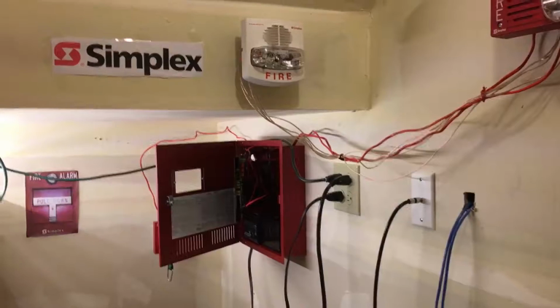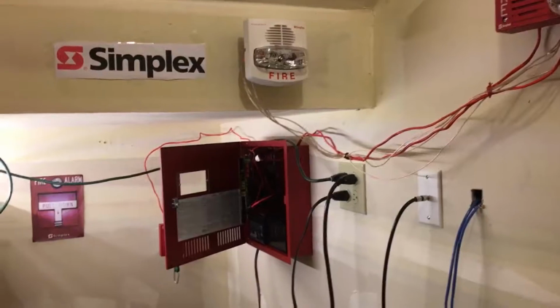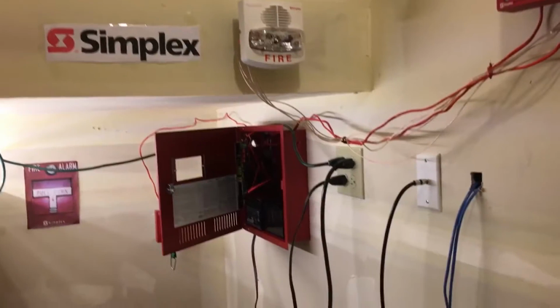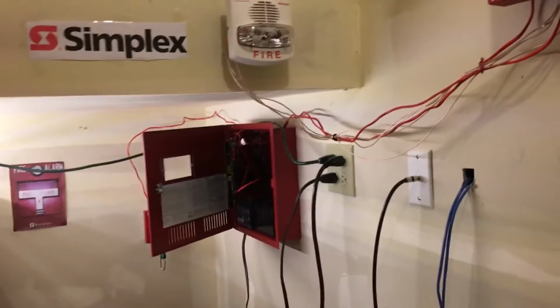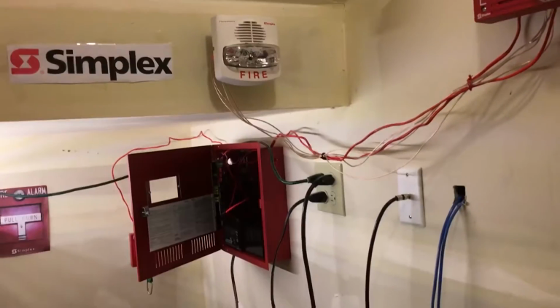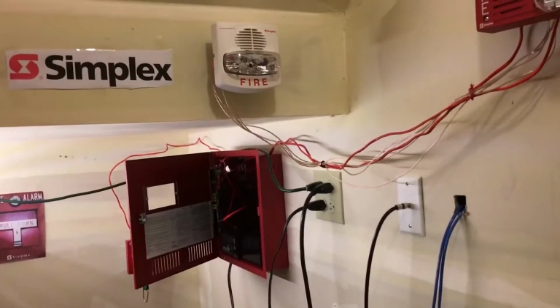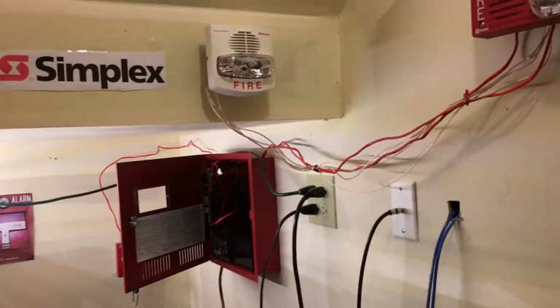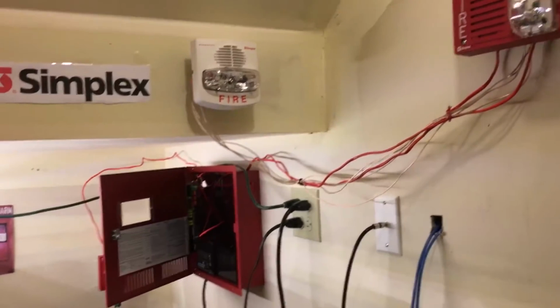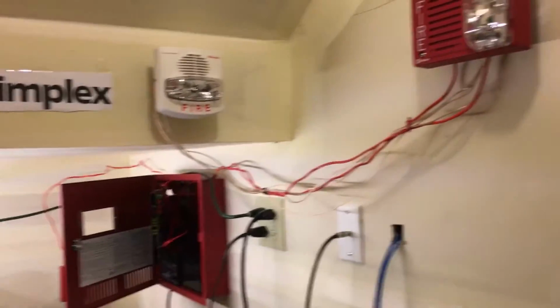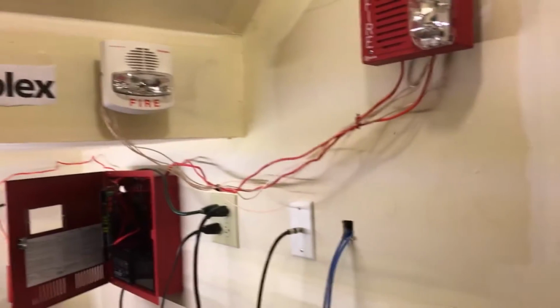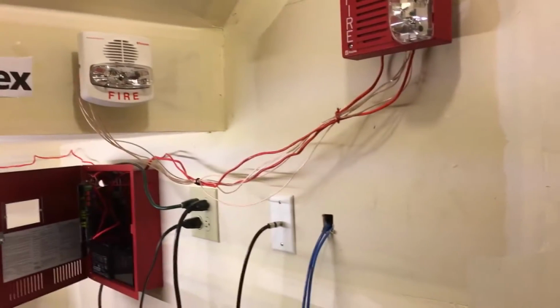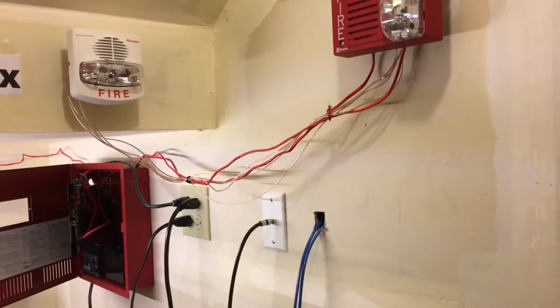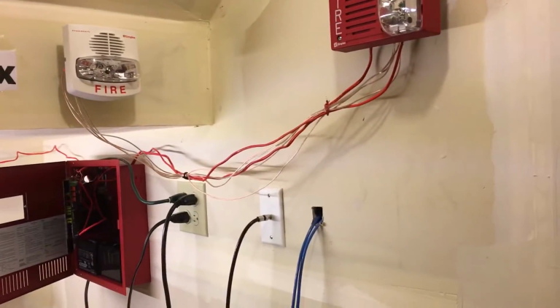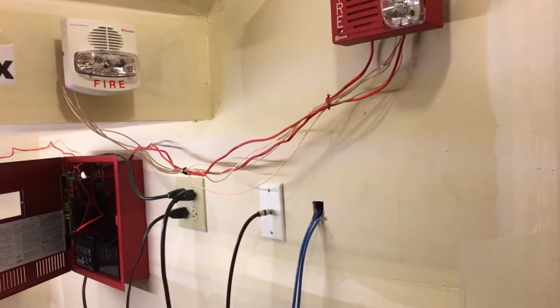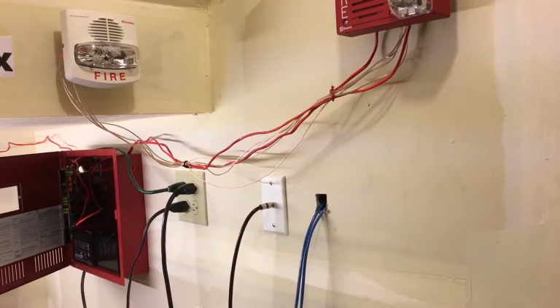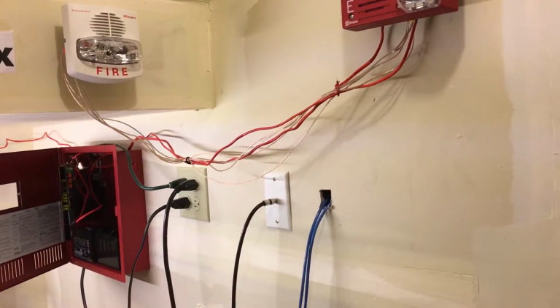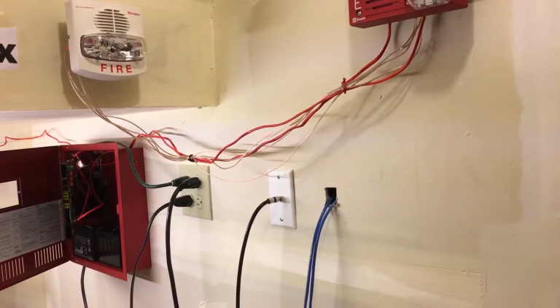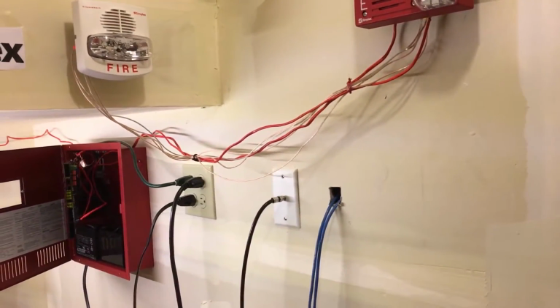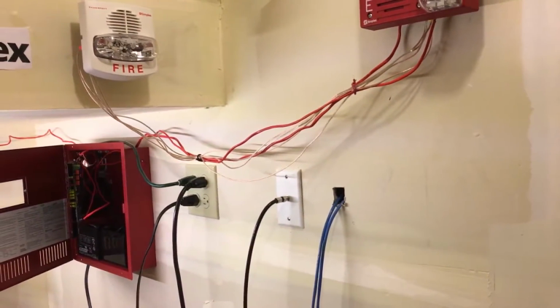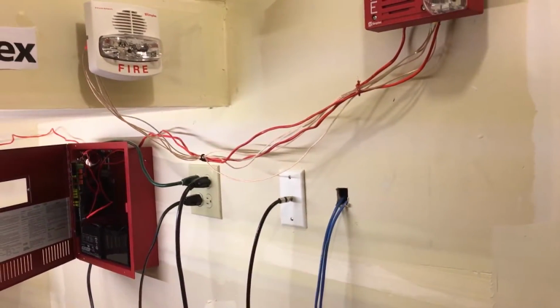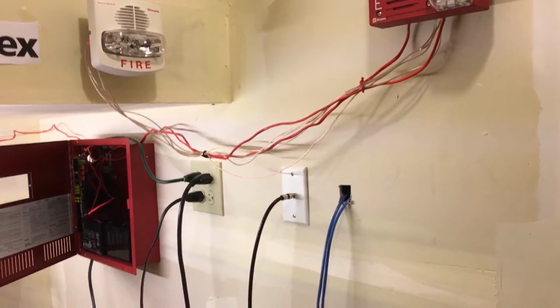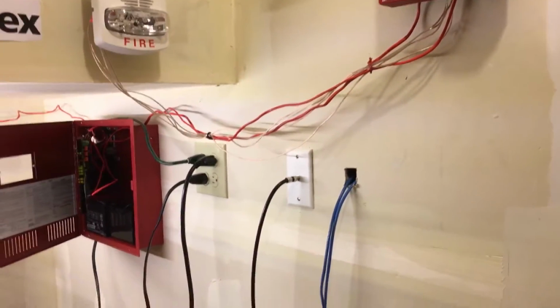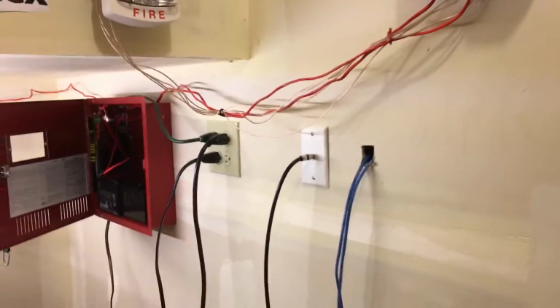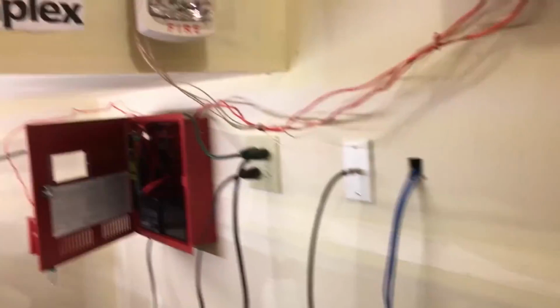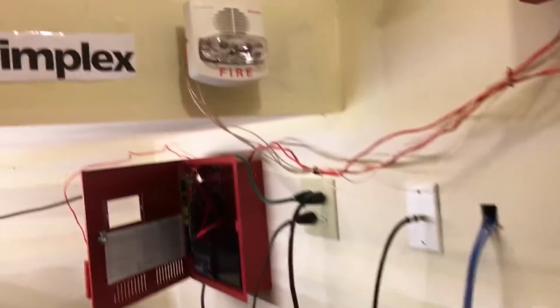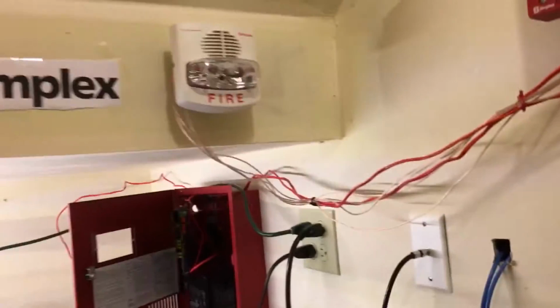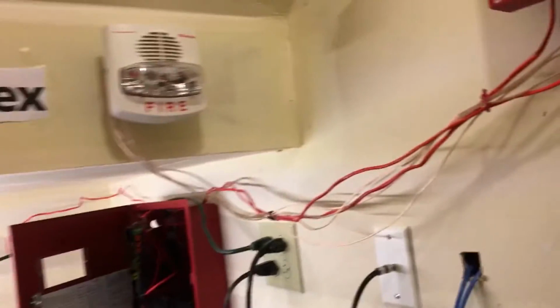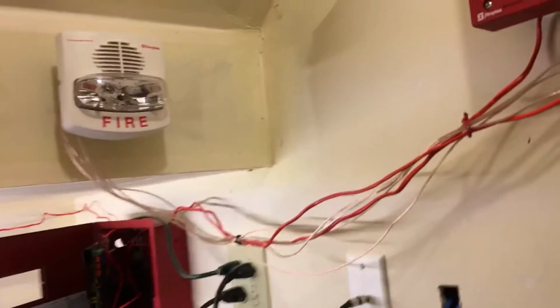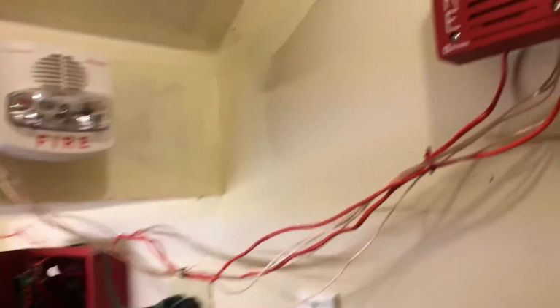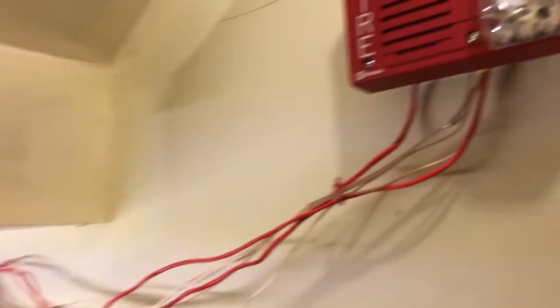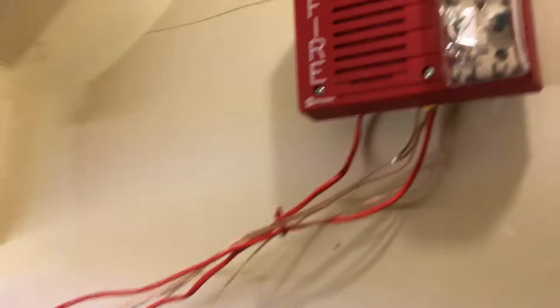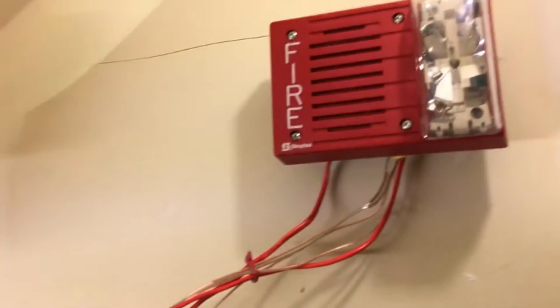Hello, this is Zach here with another Fire Alarm video, and as you can see, we've got a bit of a new setup today.